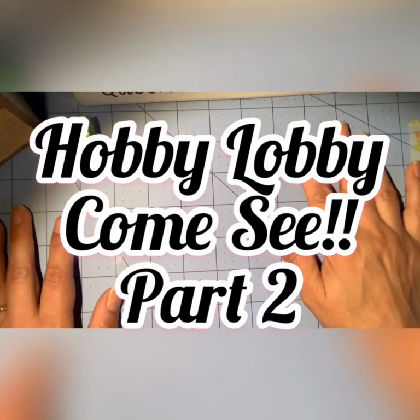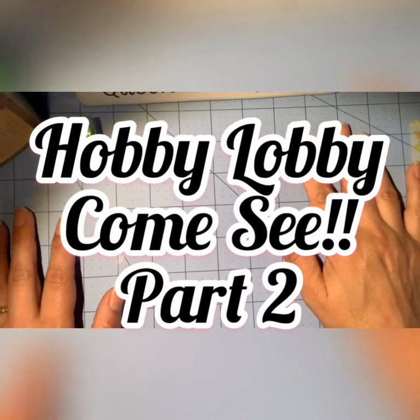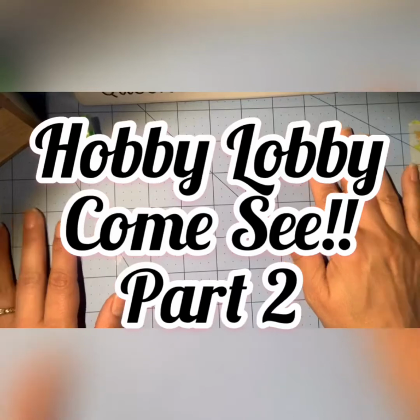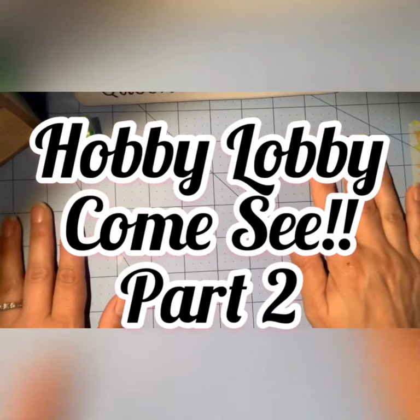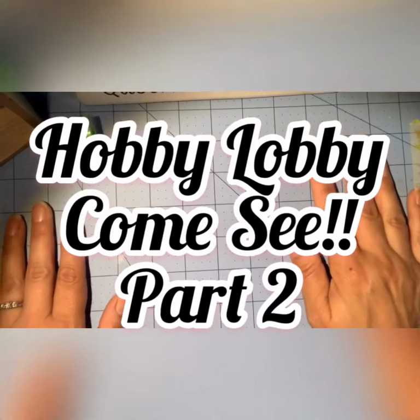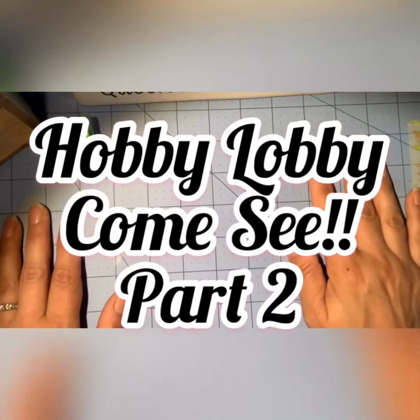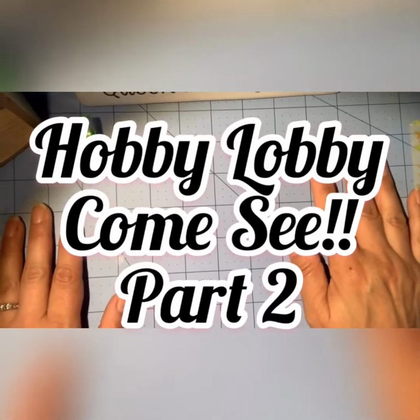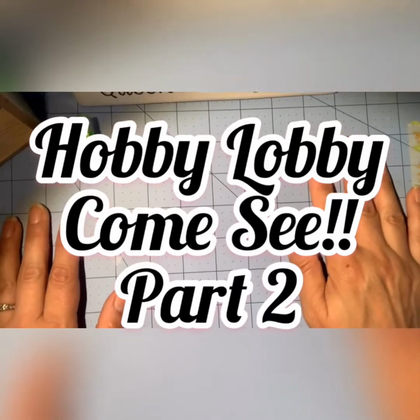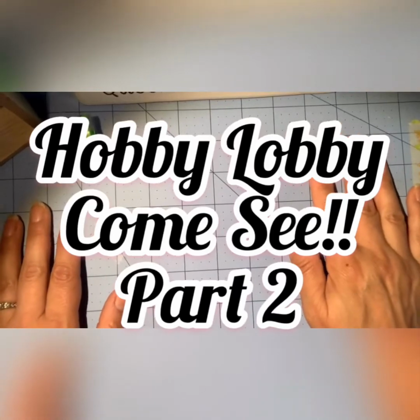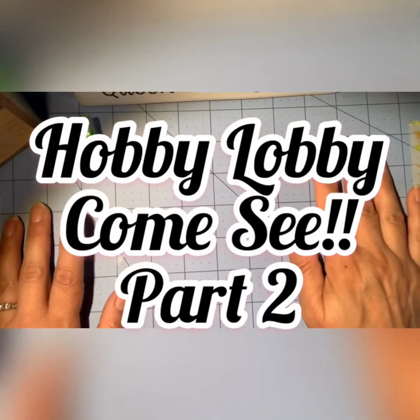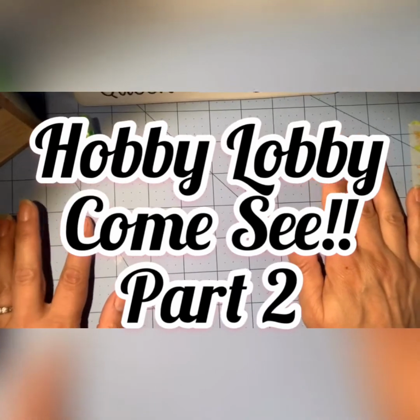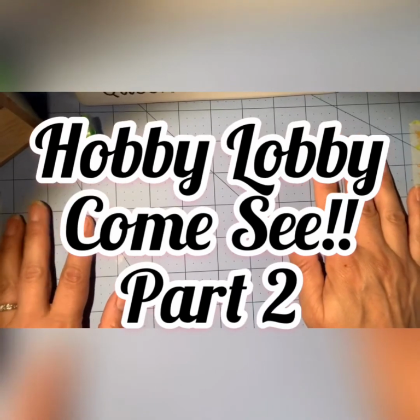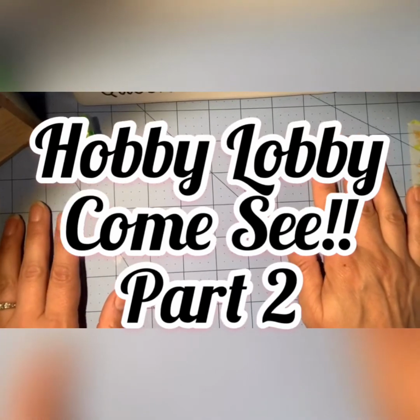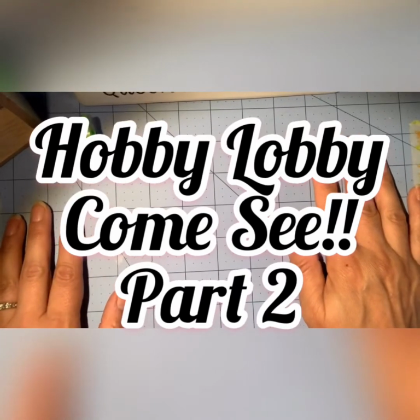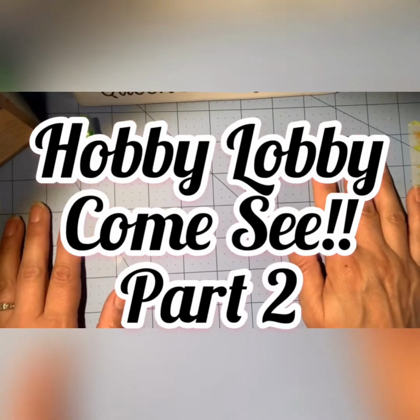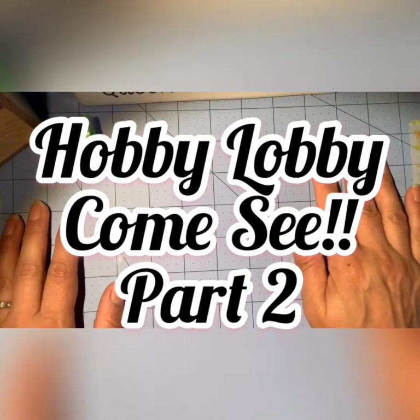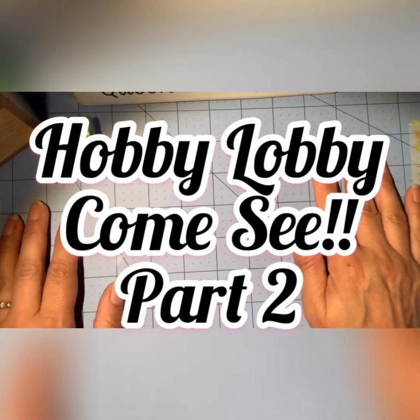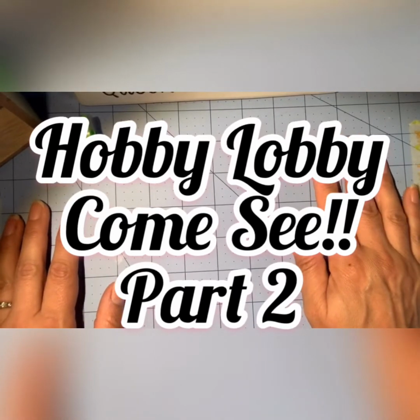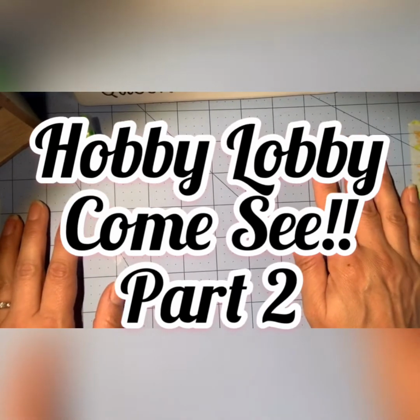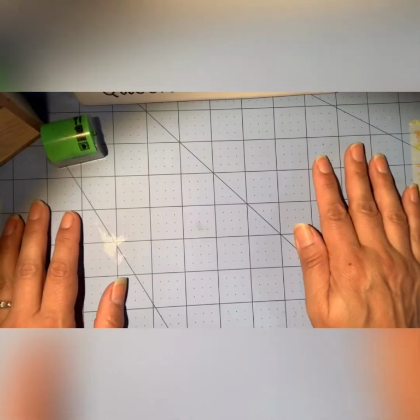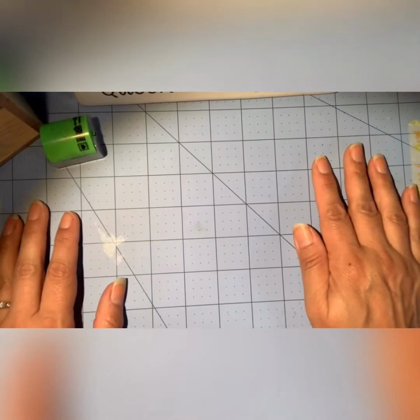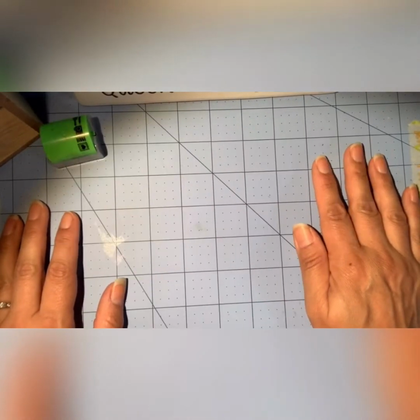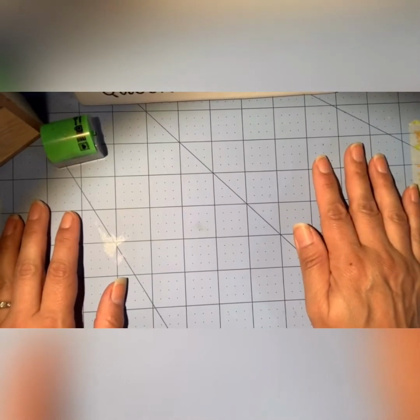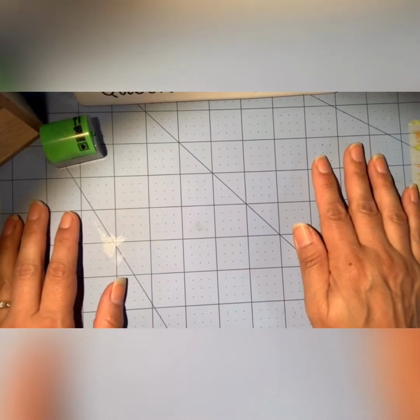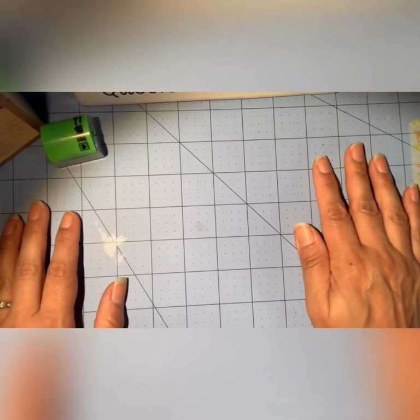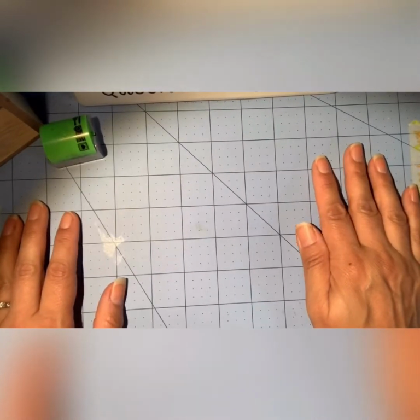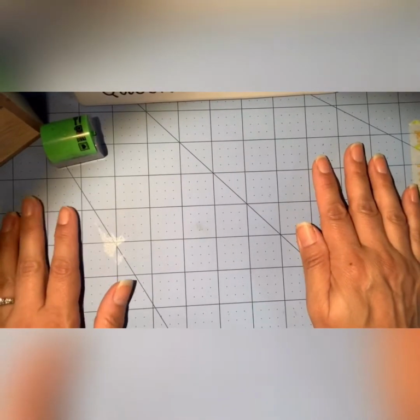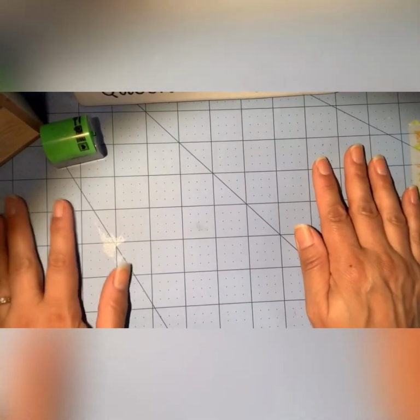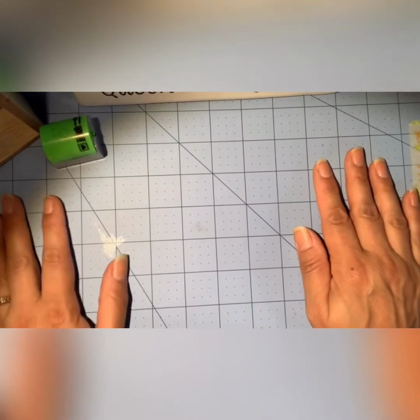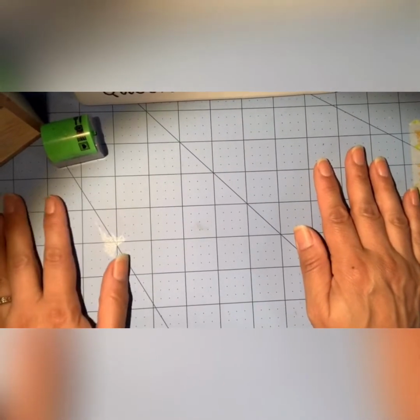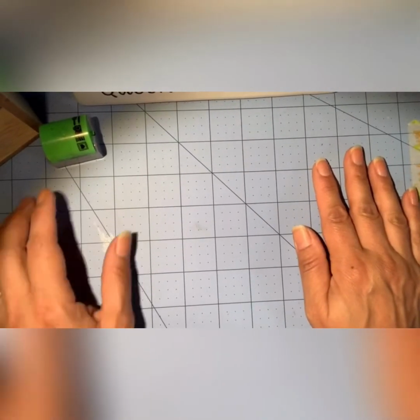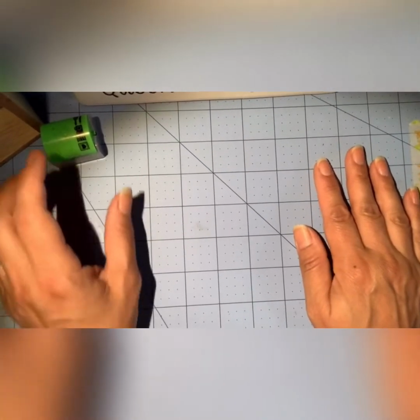Hello everybody! I have another Hobby Lobby clearance haul.